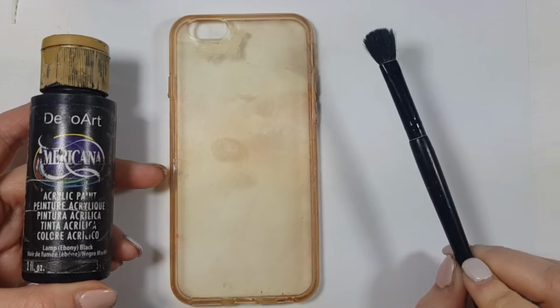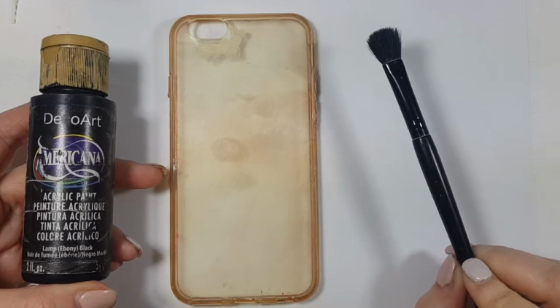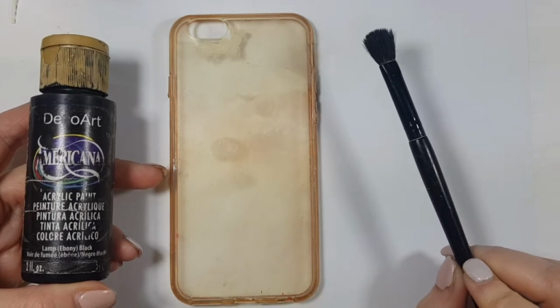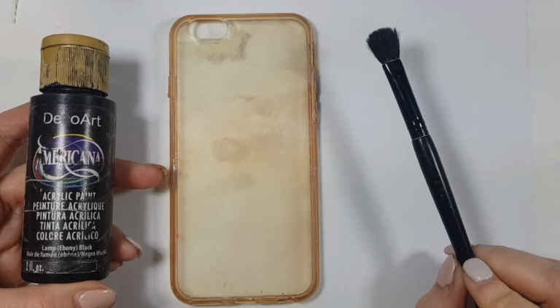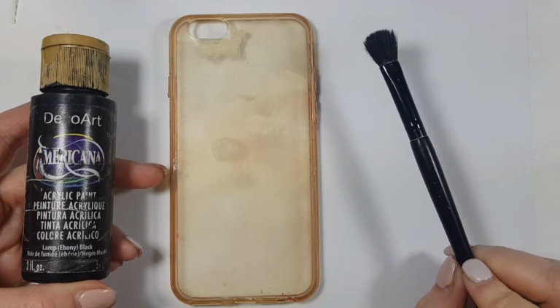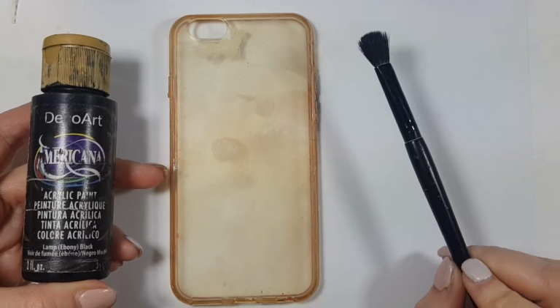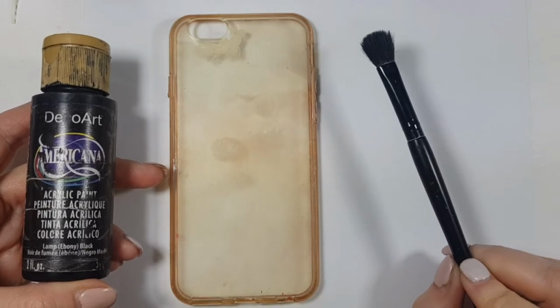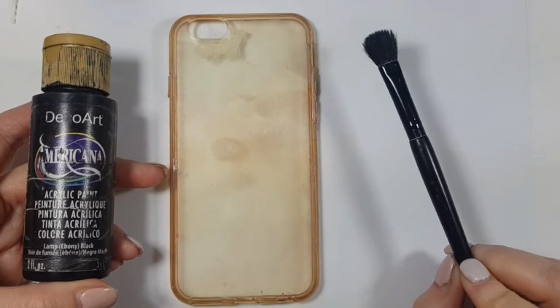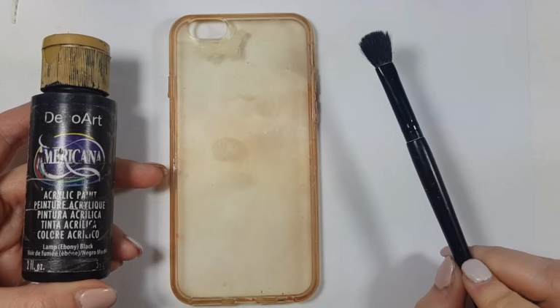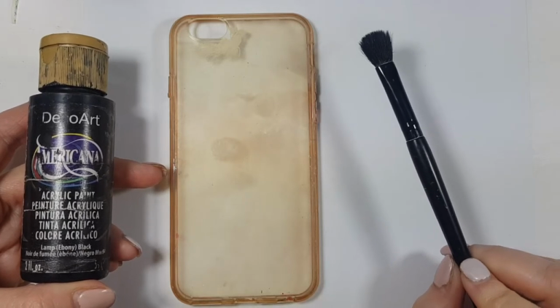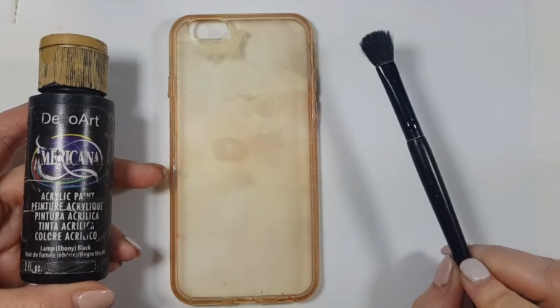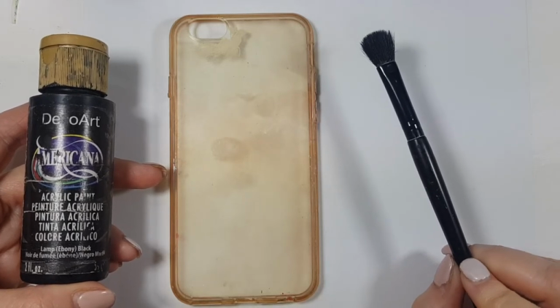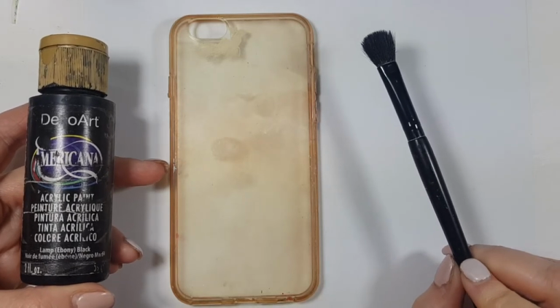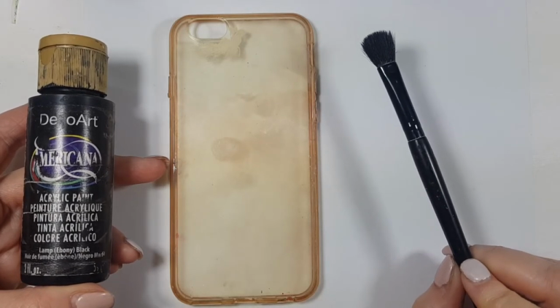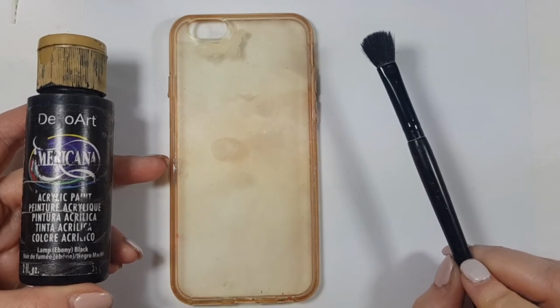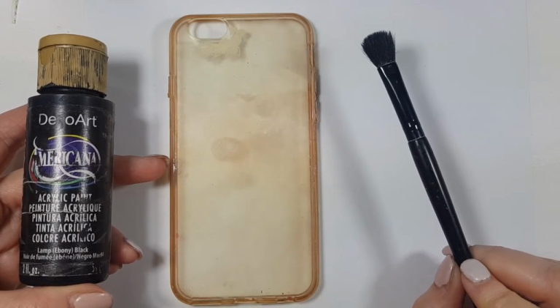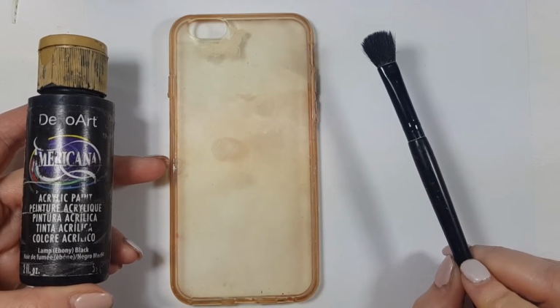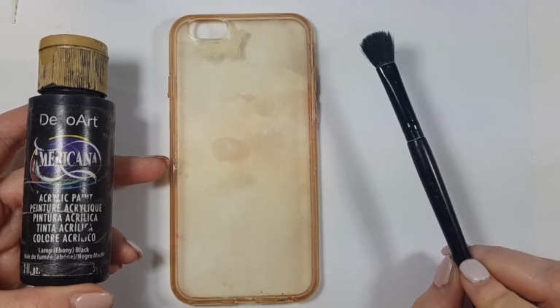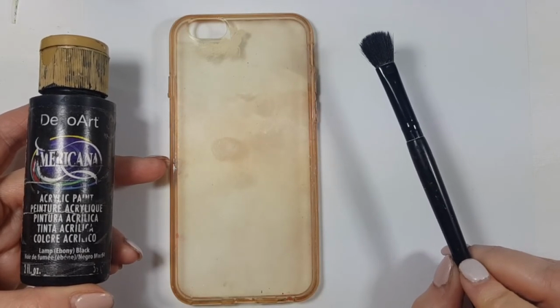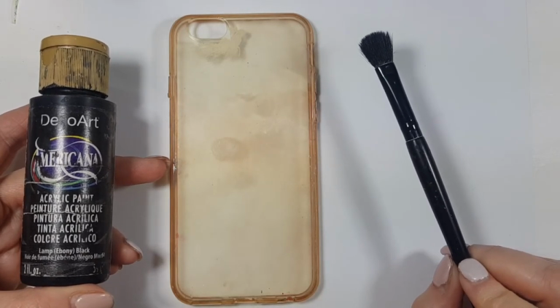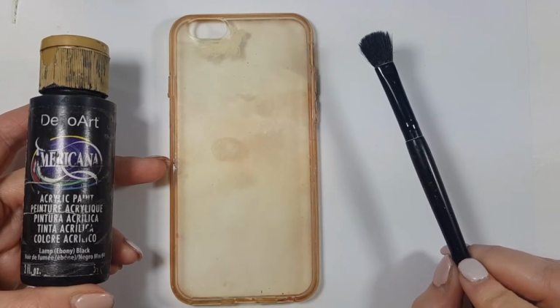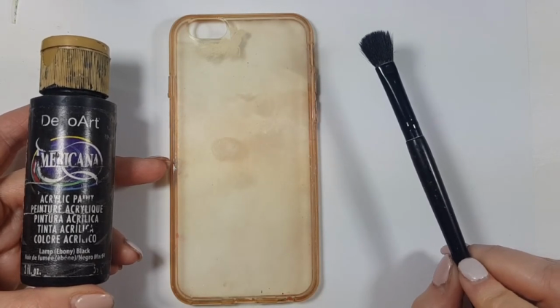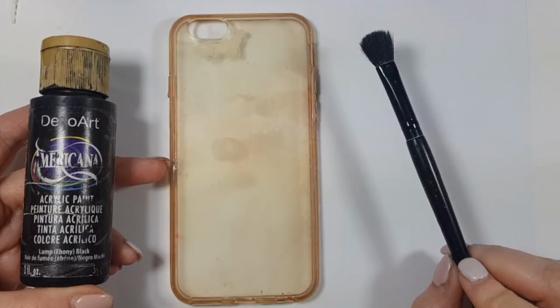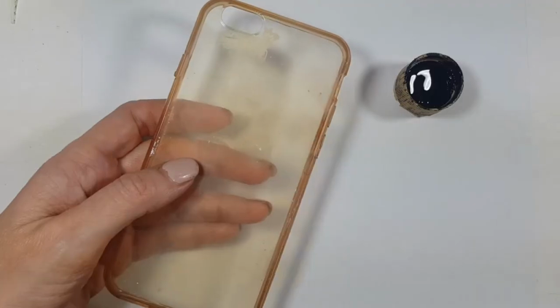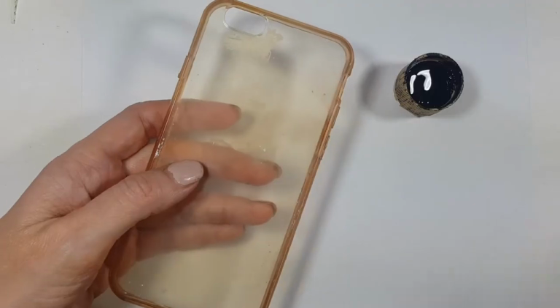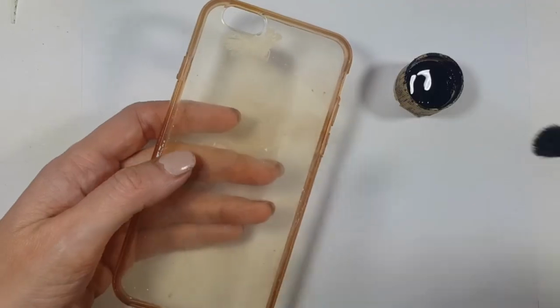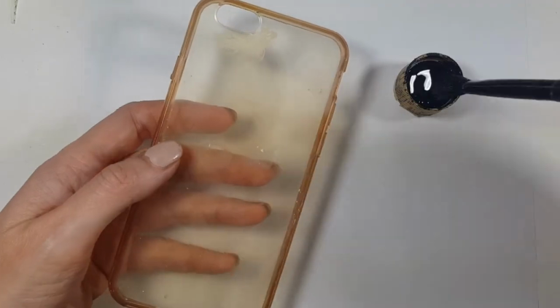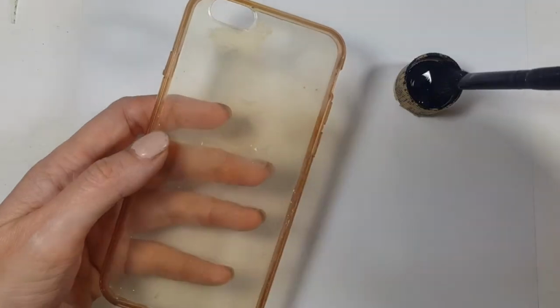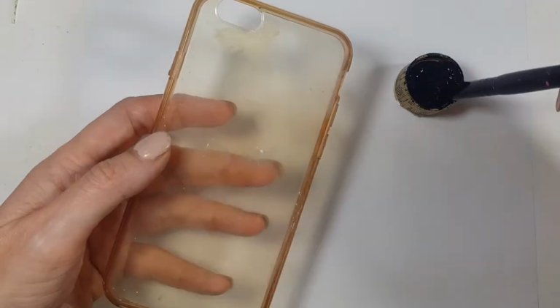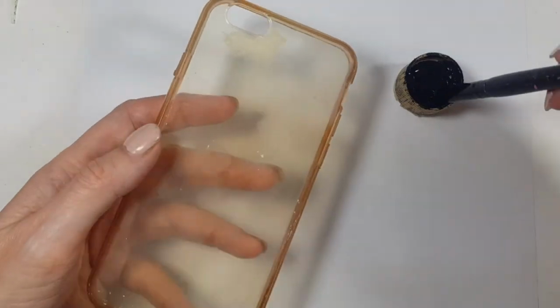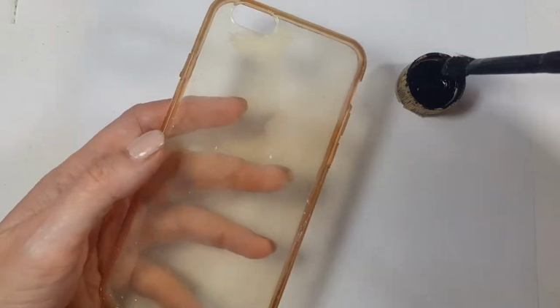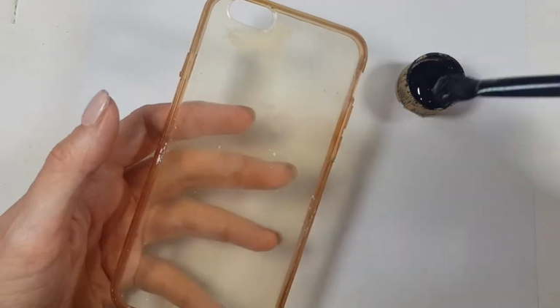I'm going to be using some black acrylic paint, my brush, and this phone case.